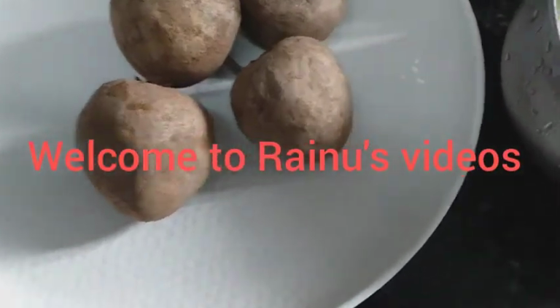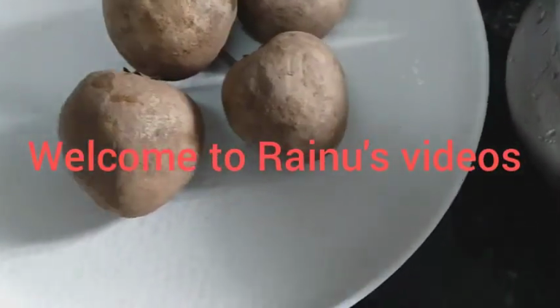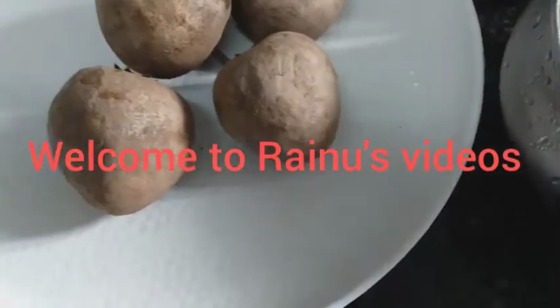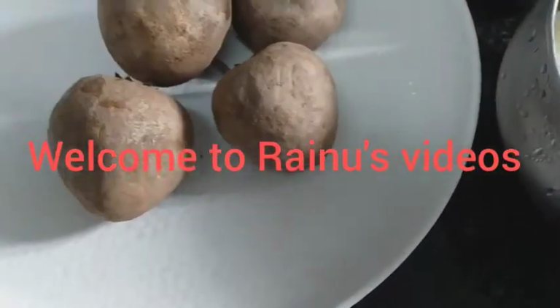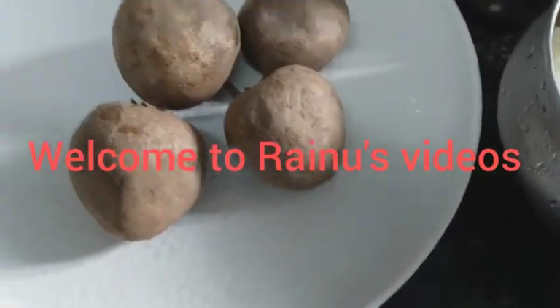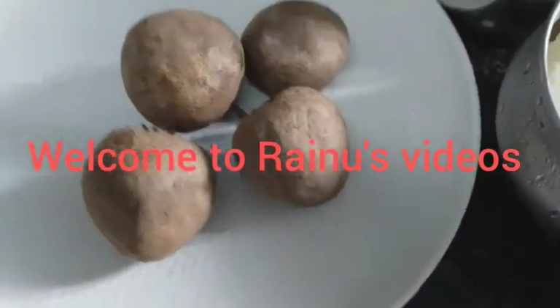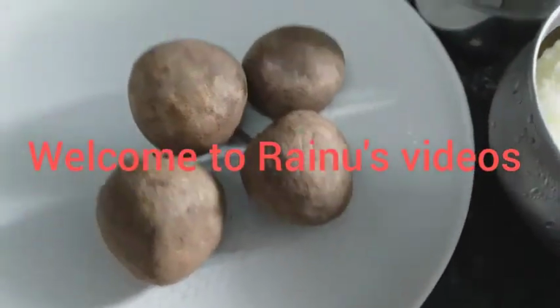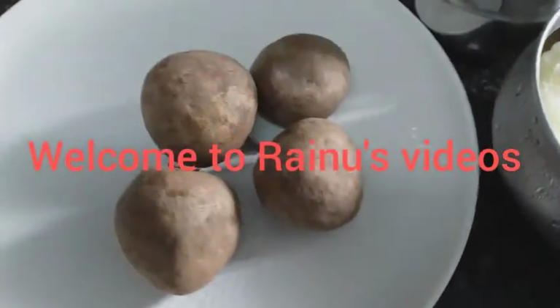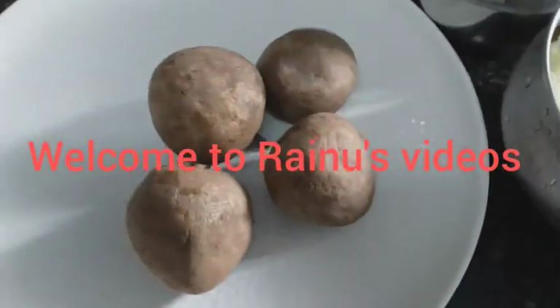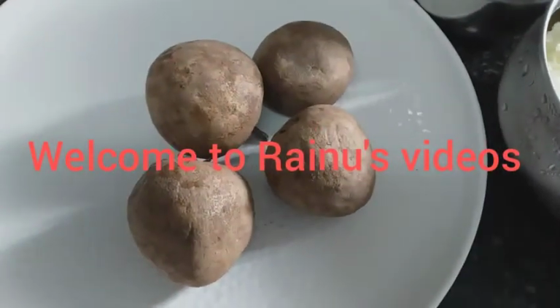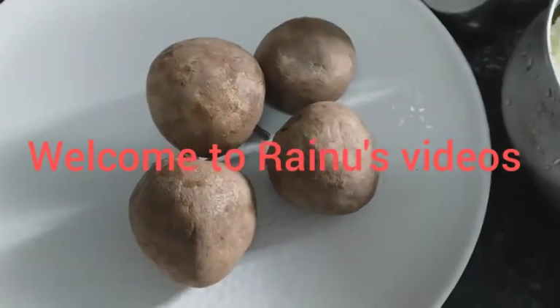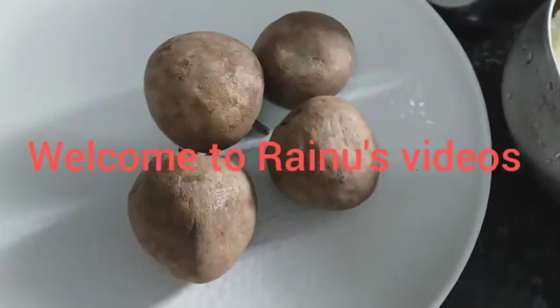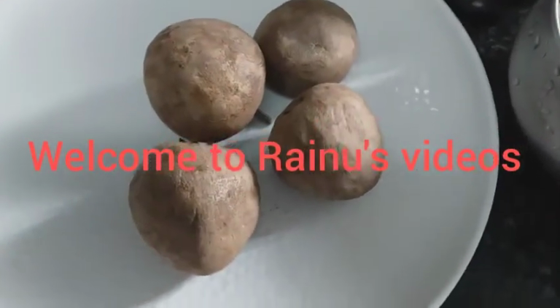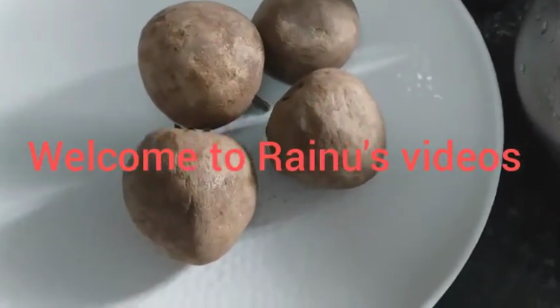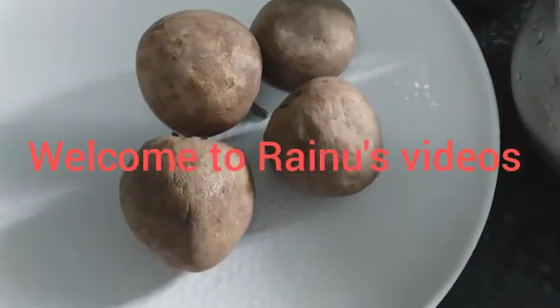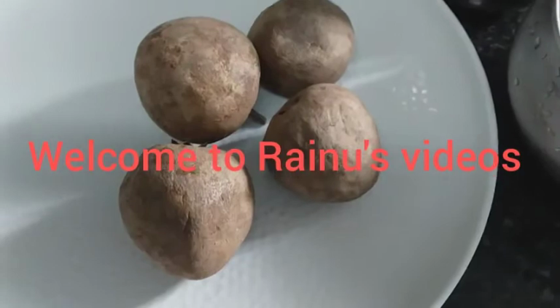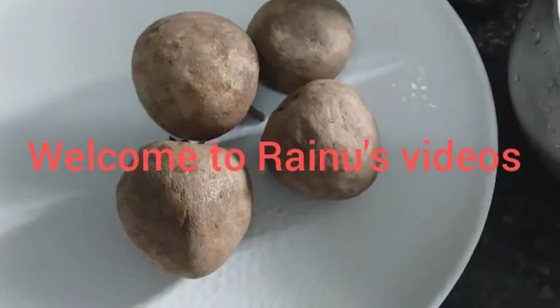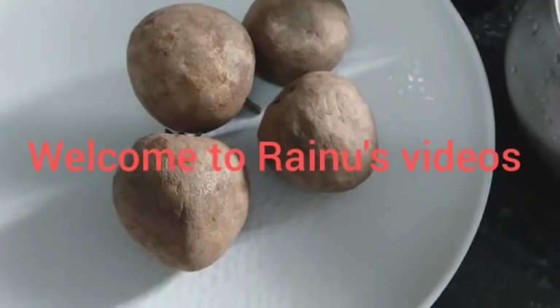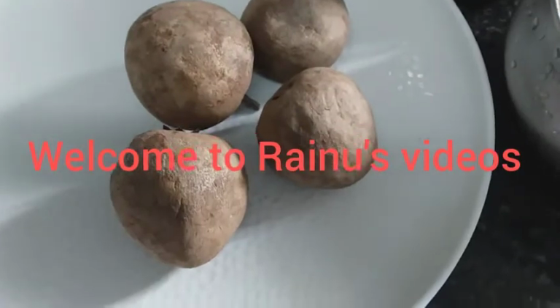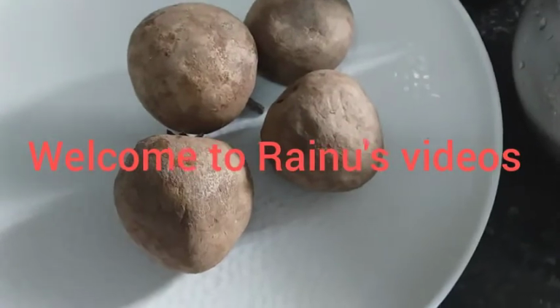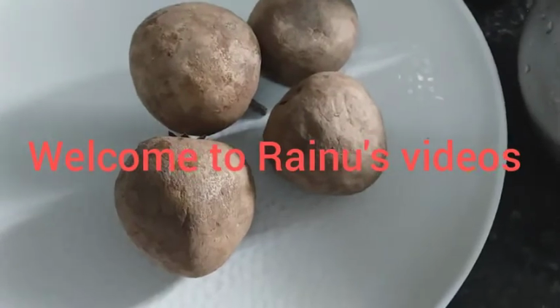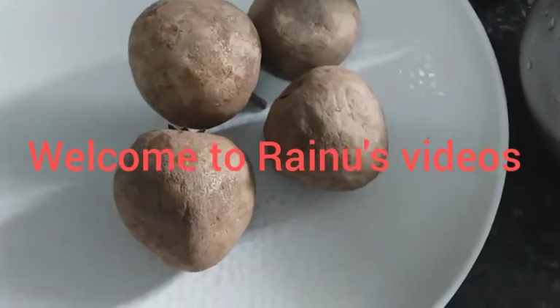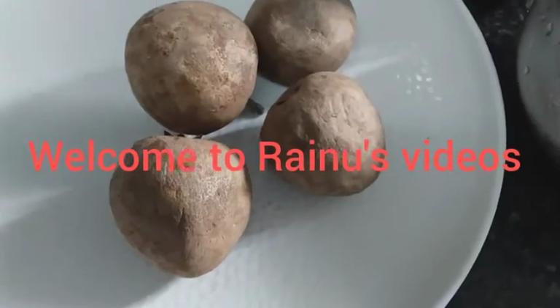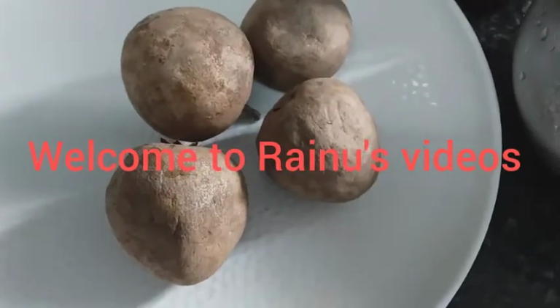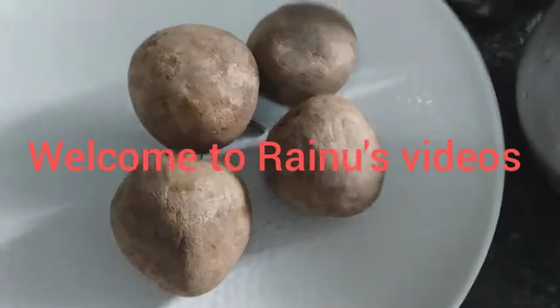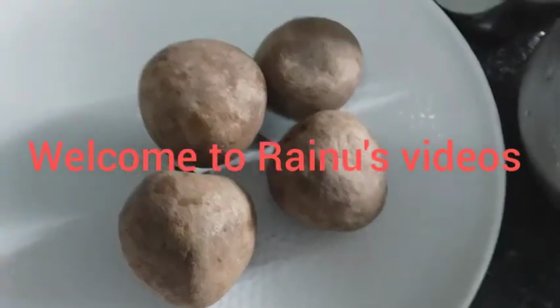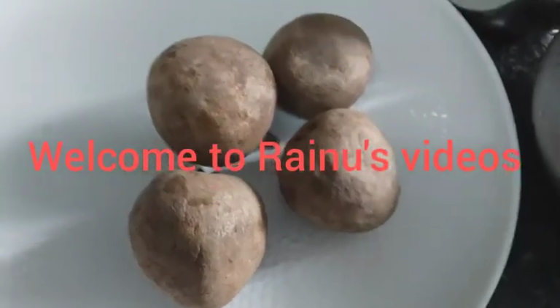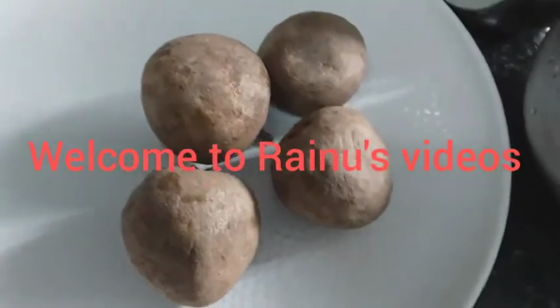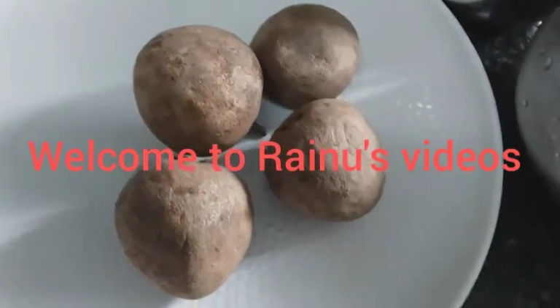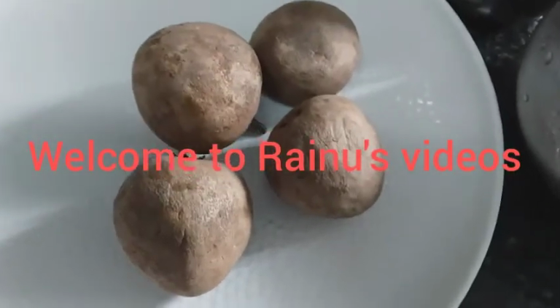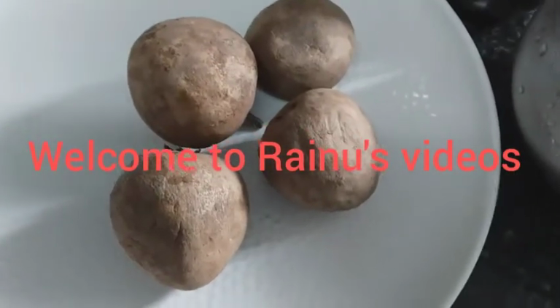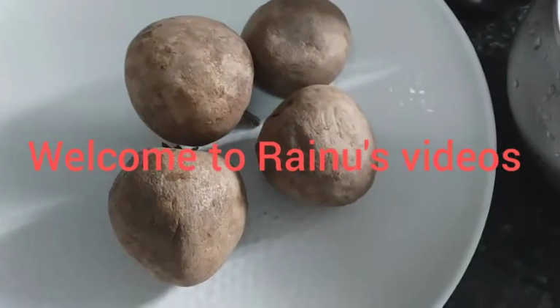Assalamualaikum. This is a small shake and juice.